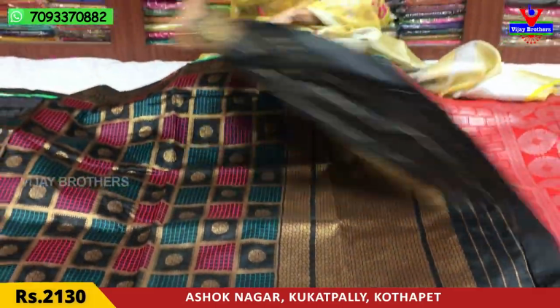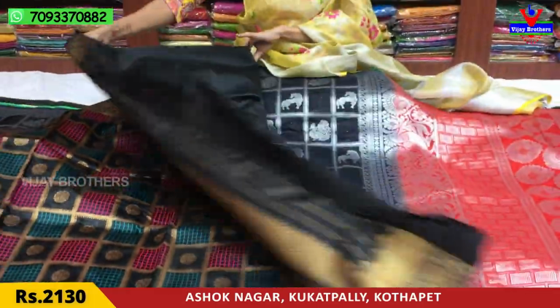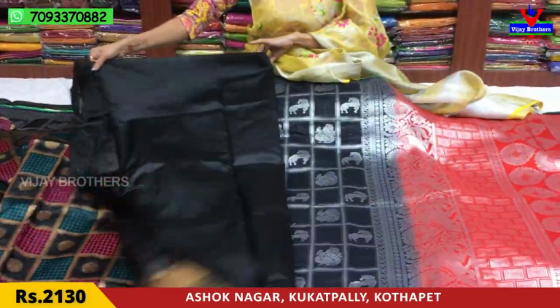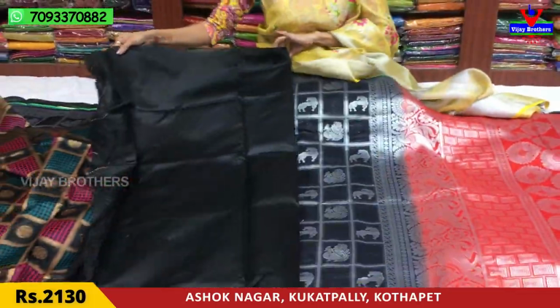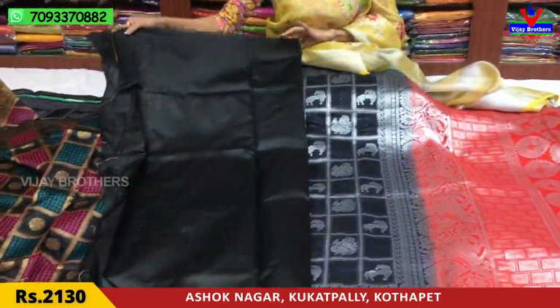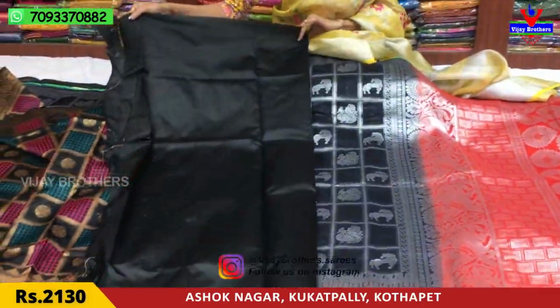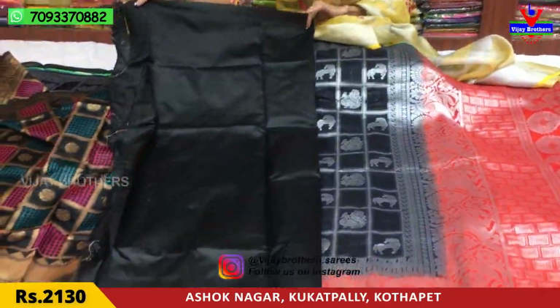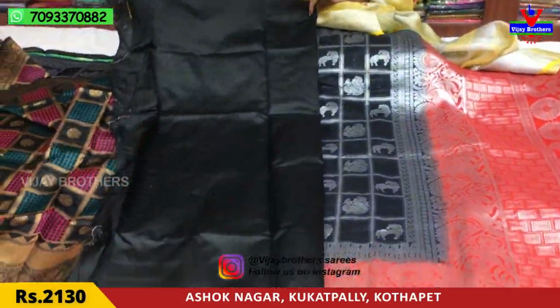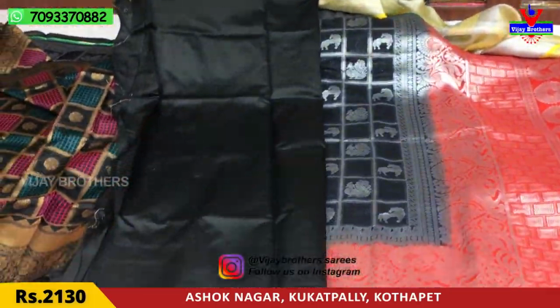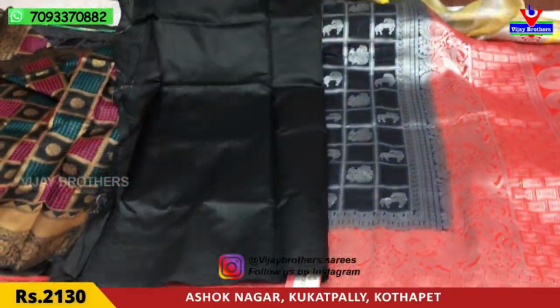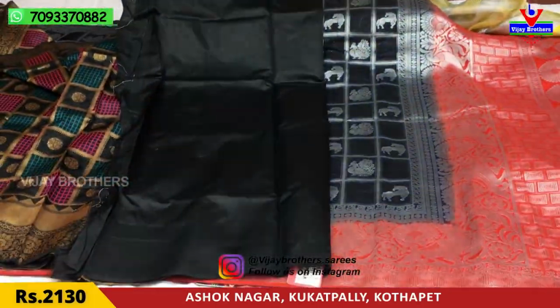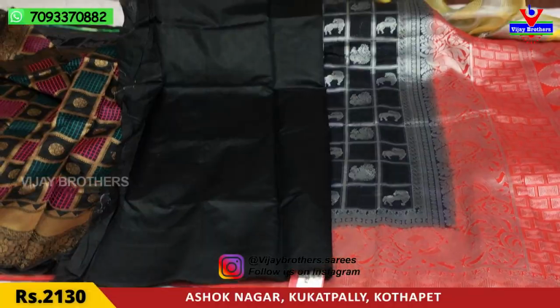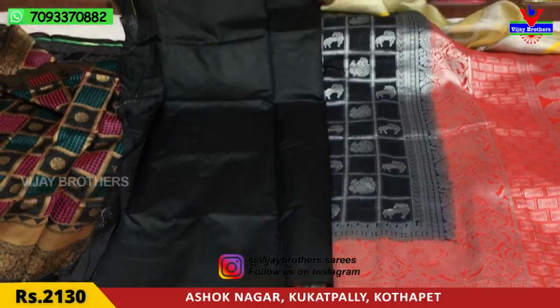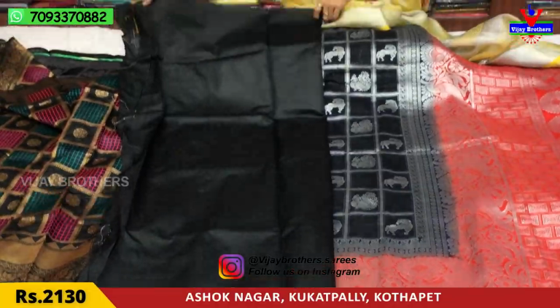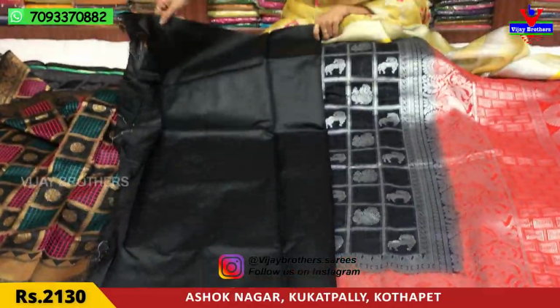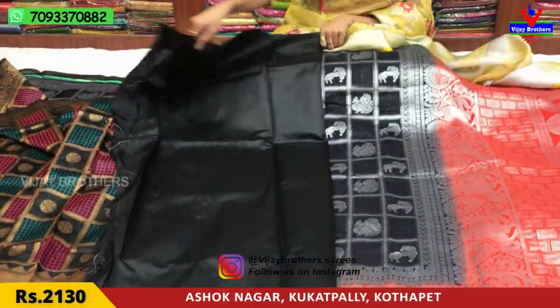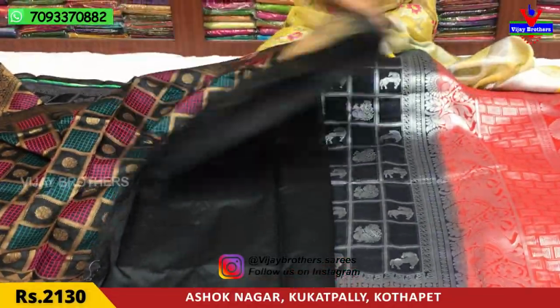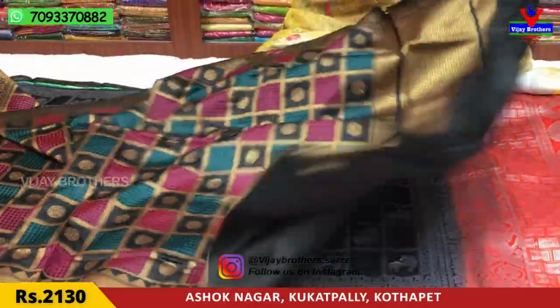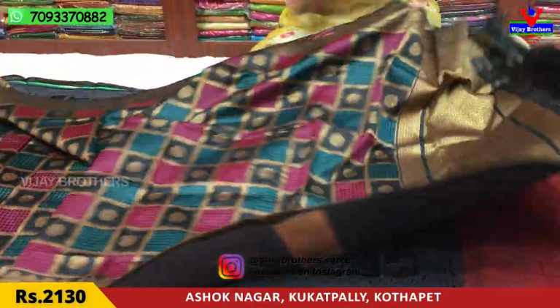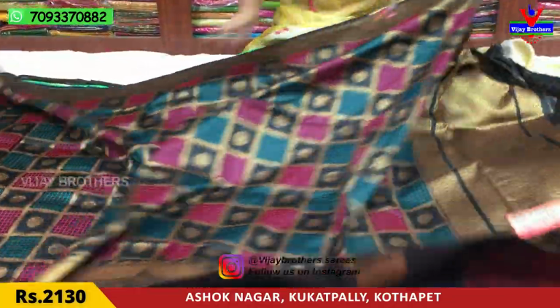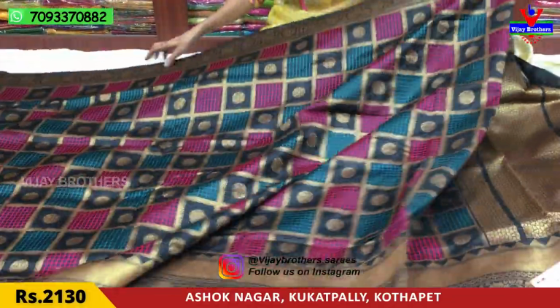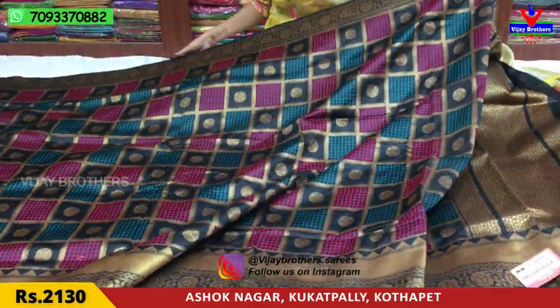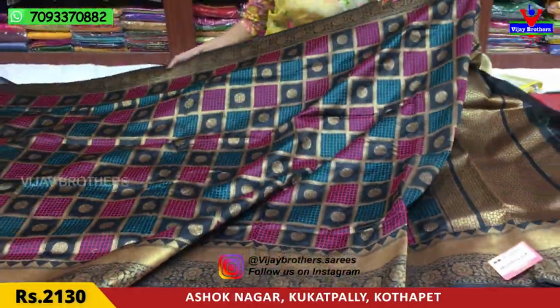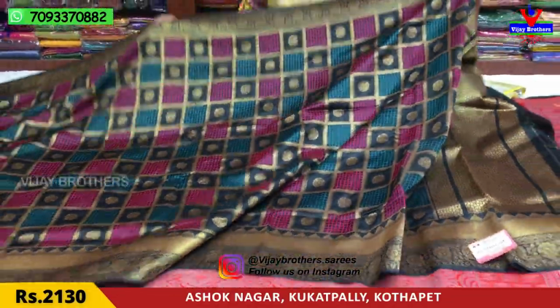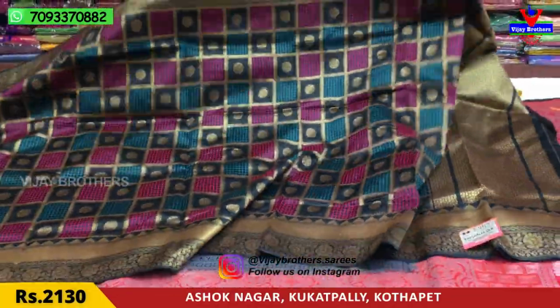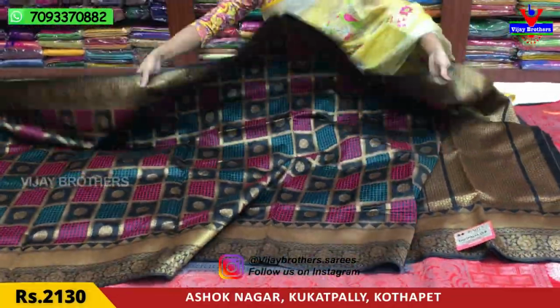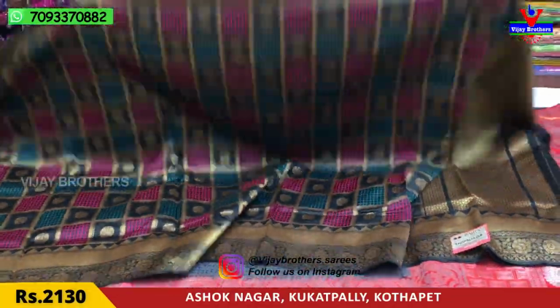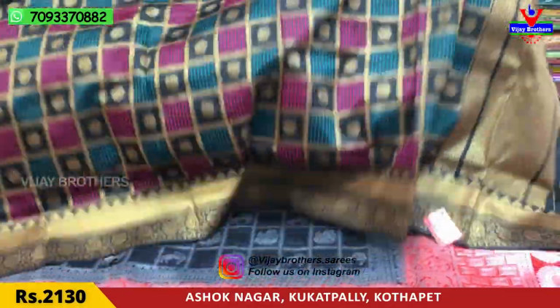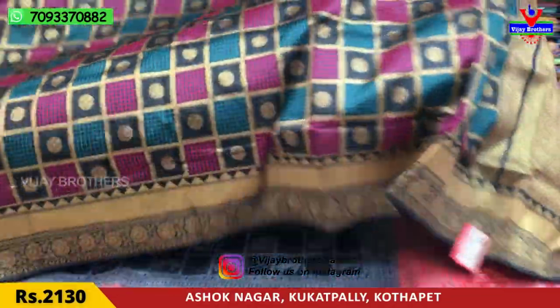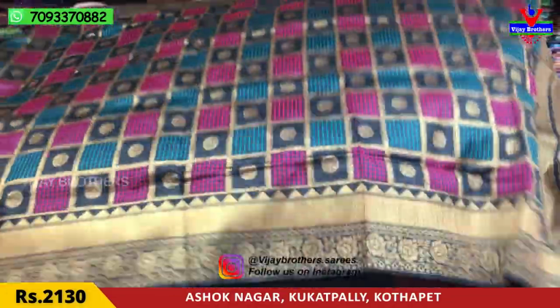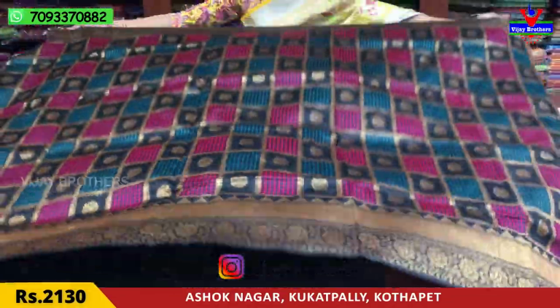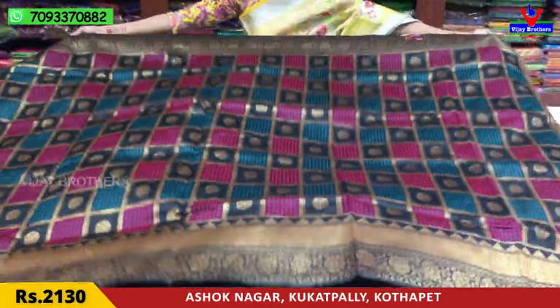This is the blouse — it is 203 rupees. The total saree cost is Rs.2130.